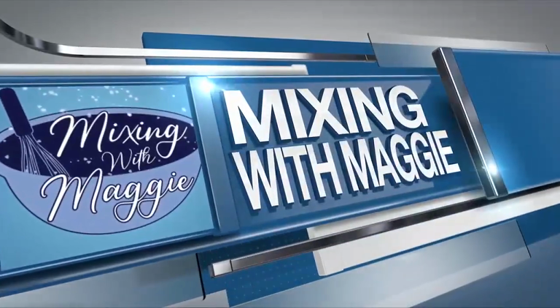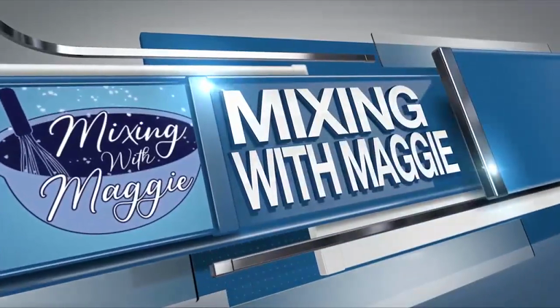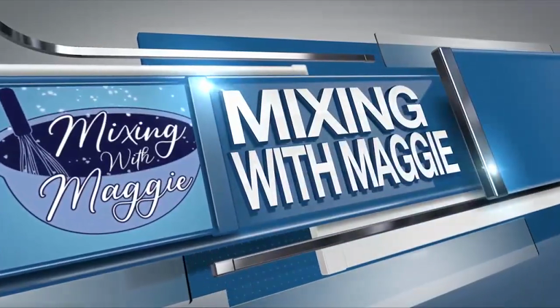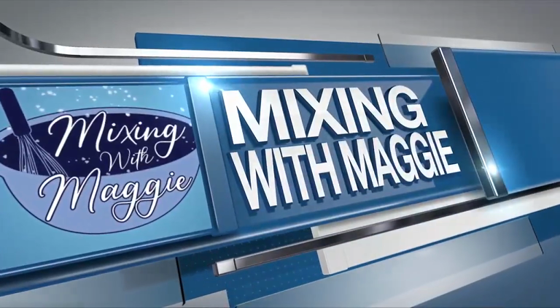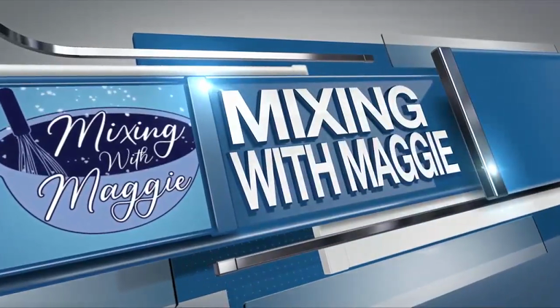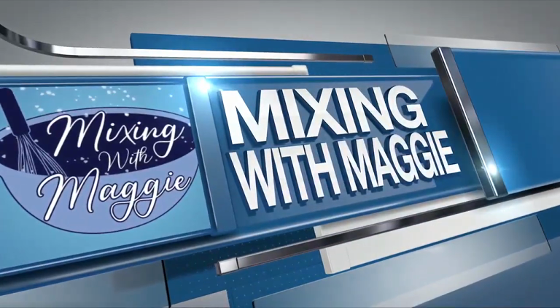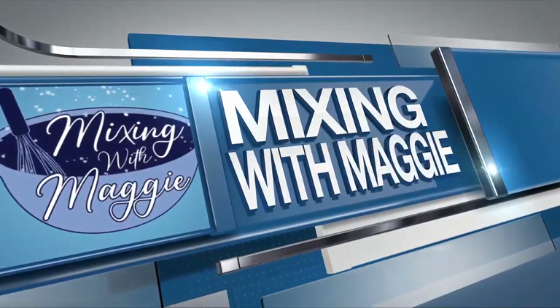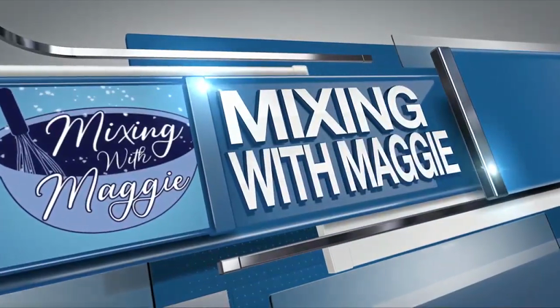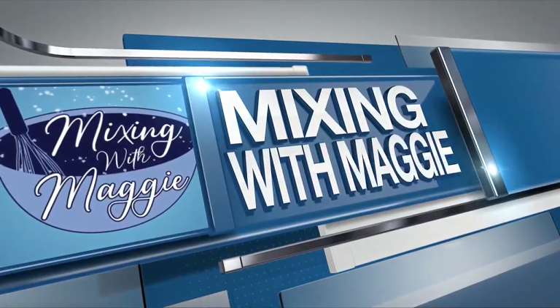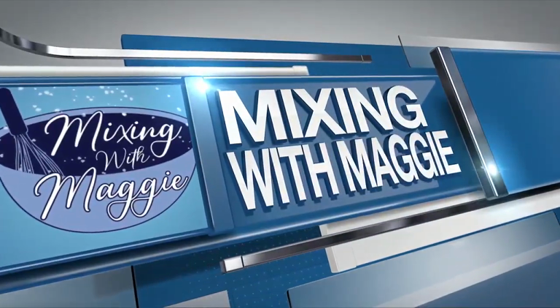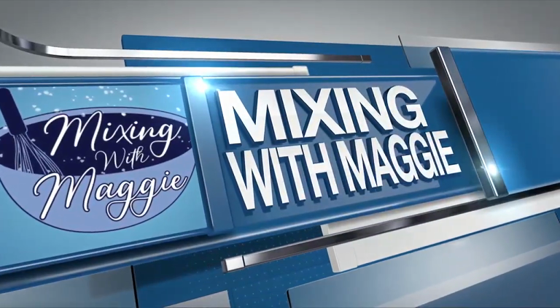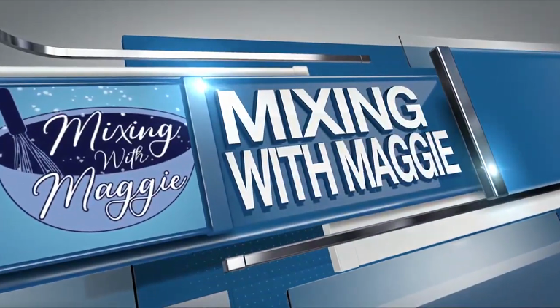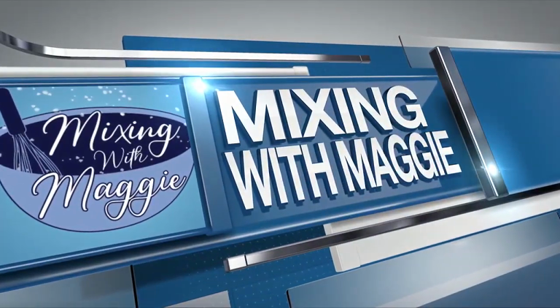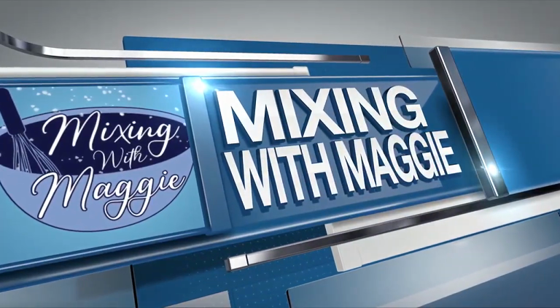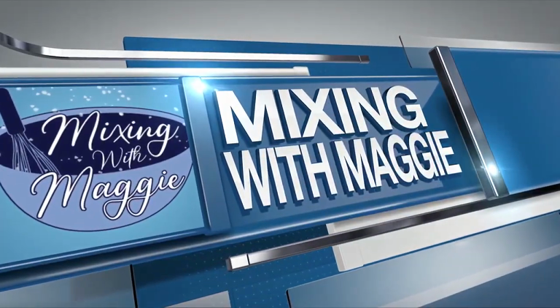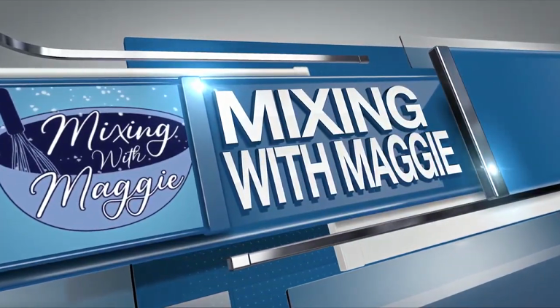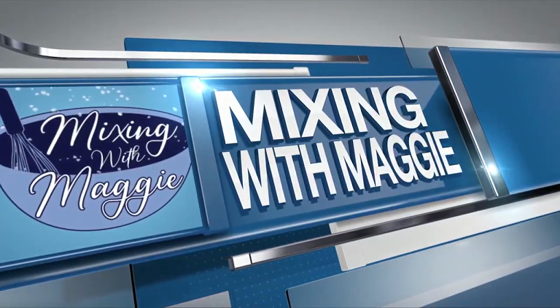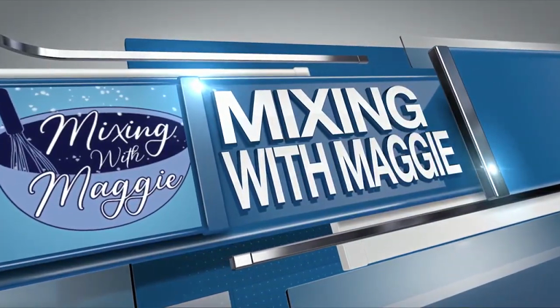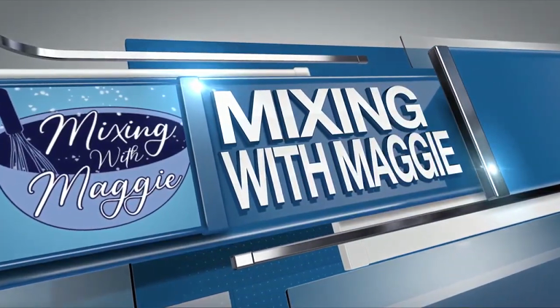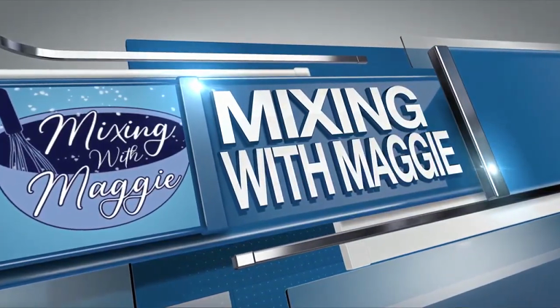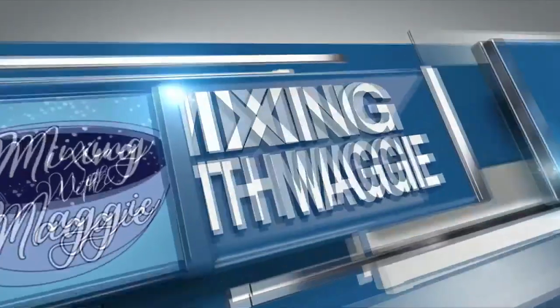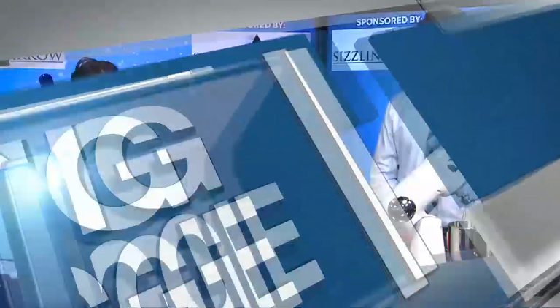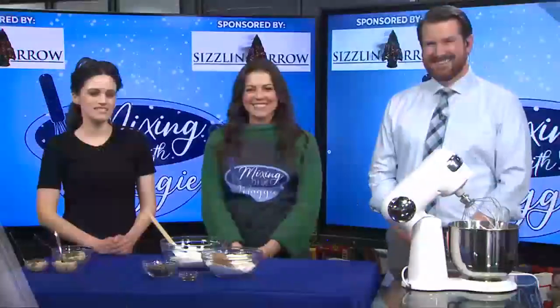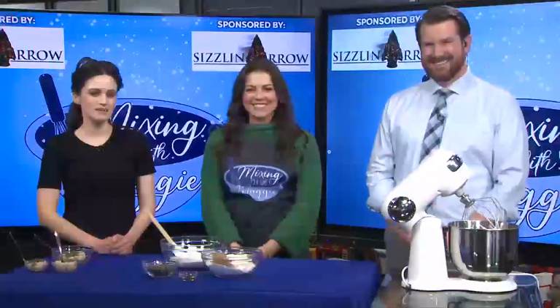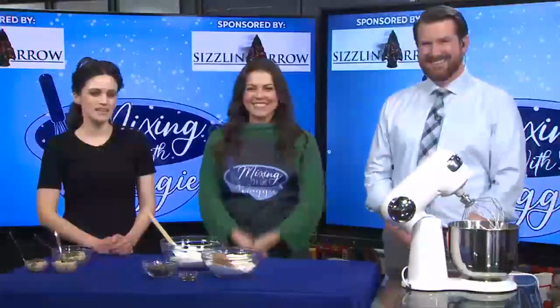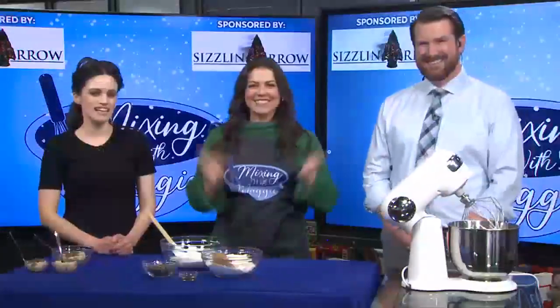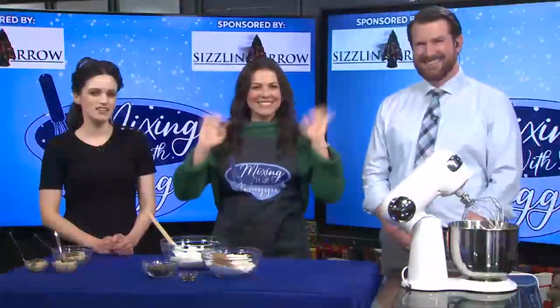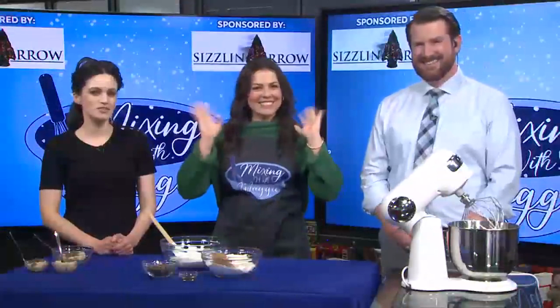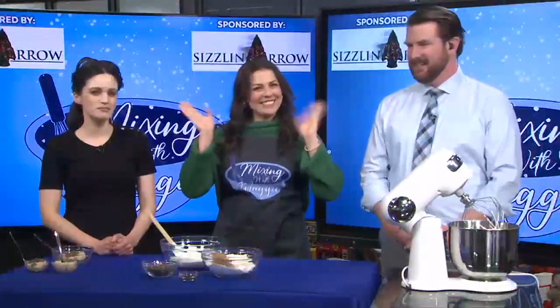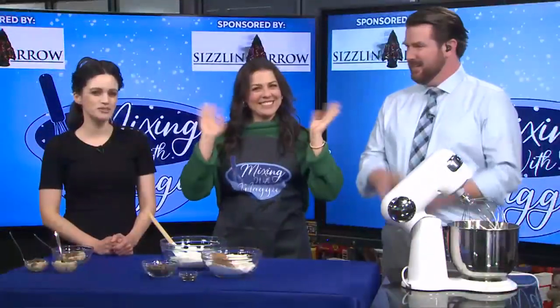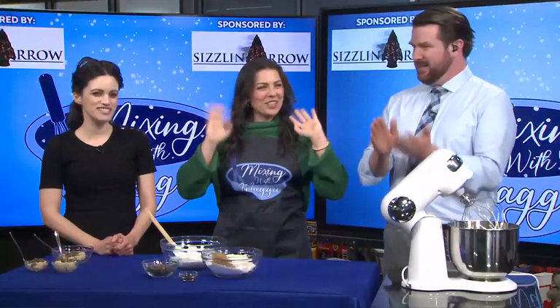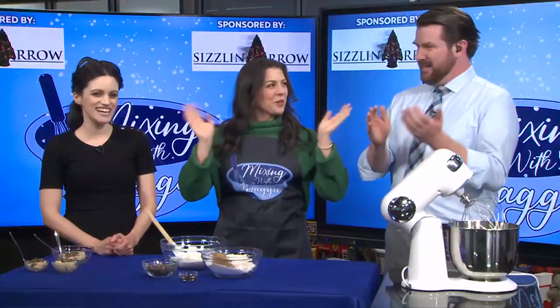Welcome back. It is time for Mixing with Maggie. In today's segment, we are celebrating National Moose Day.